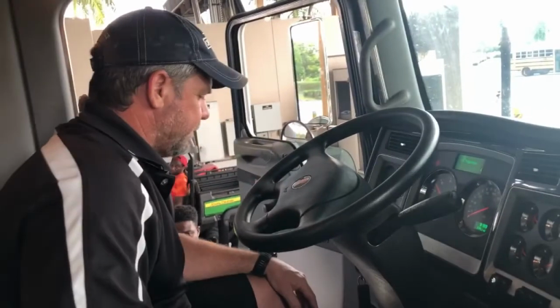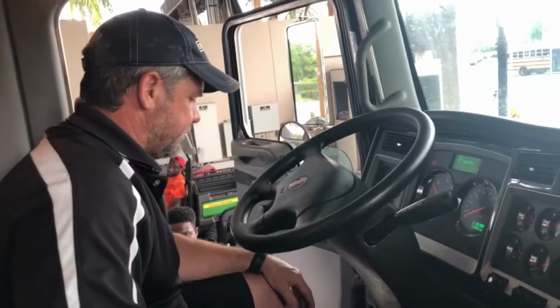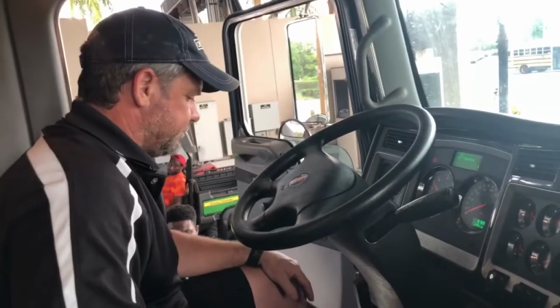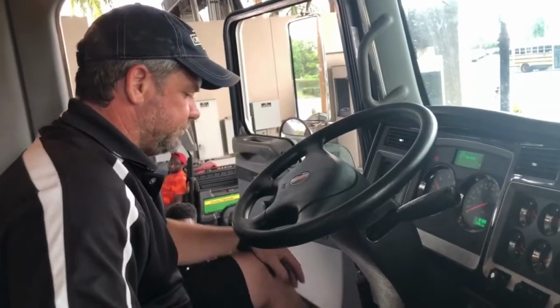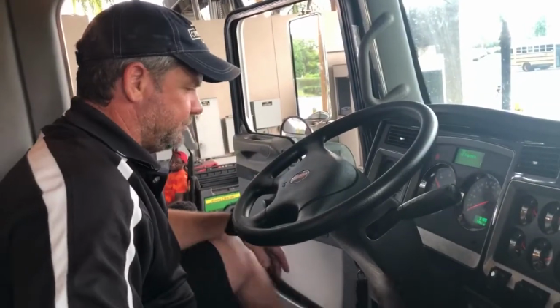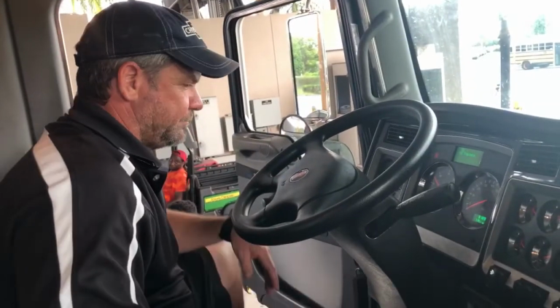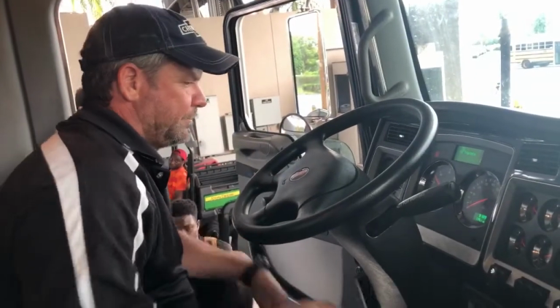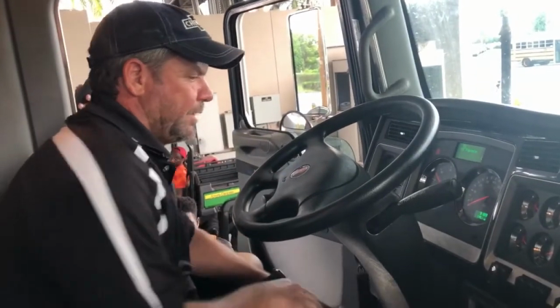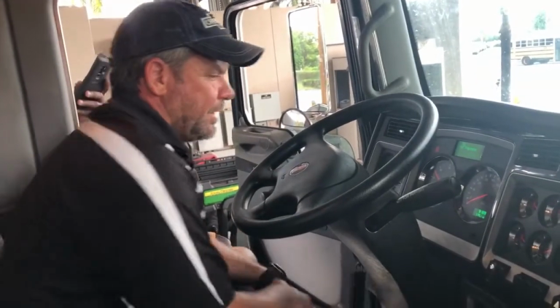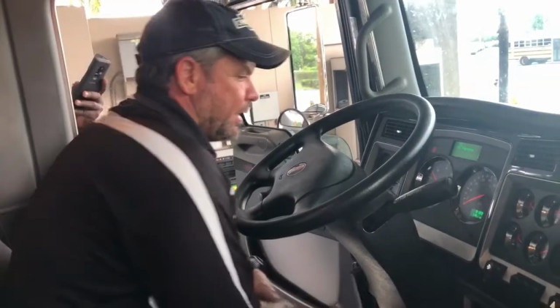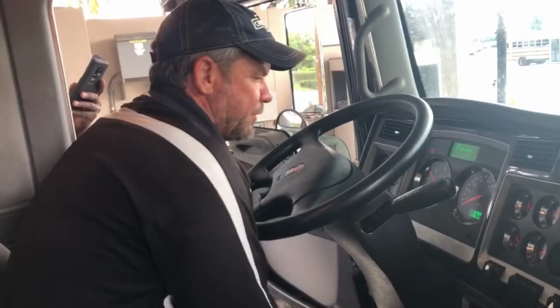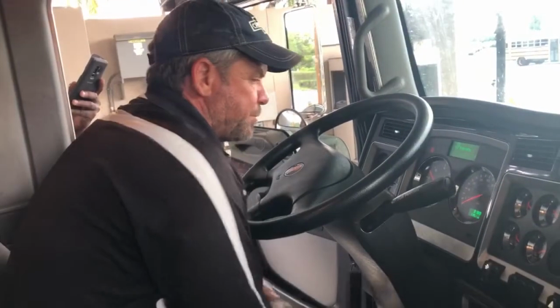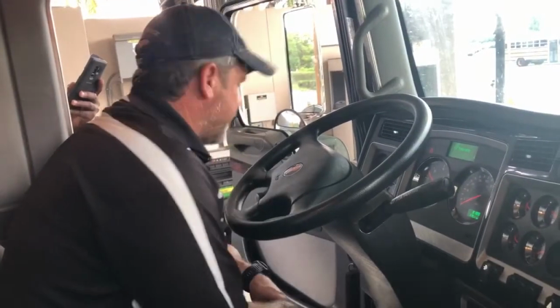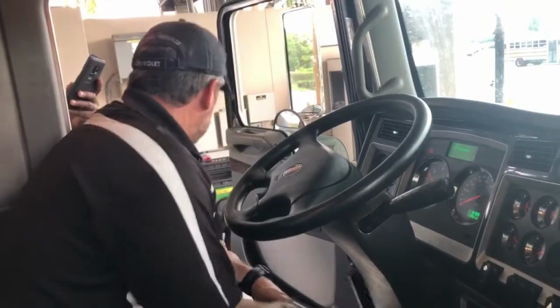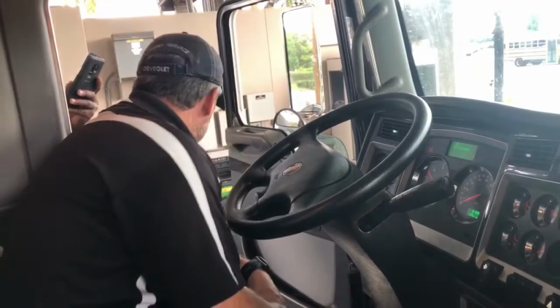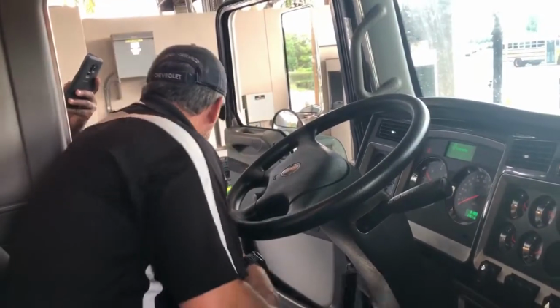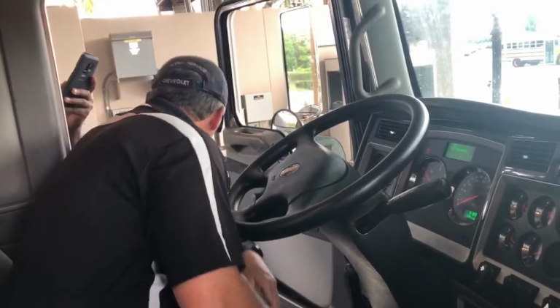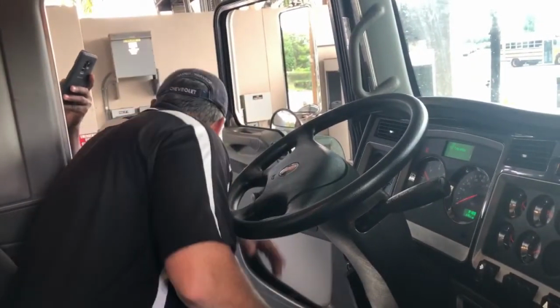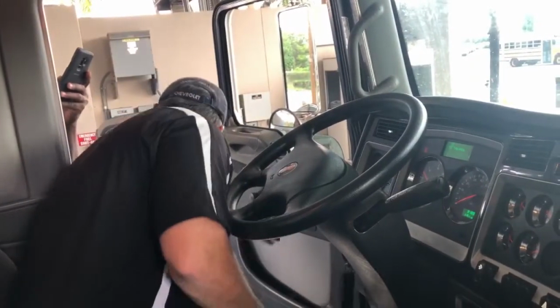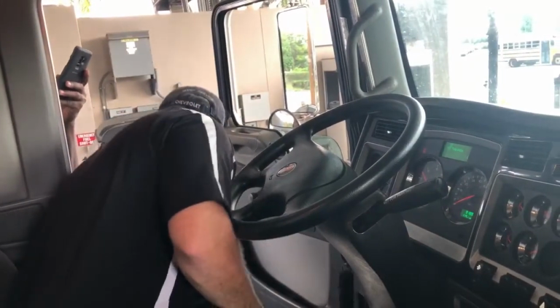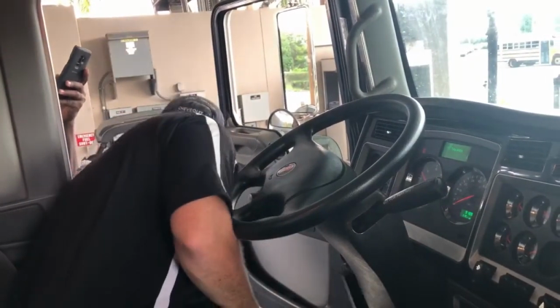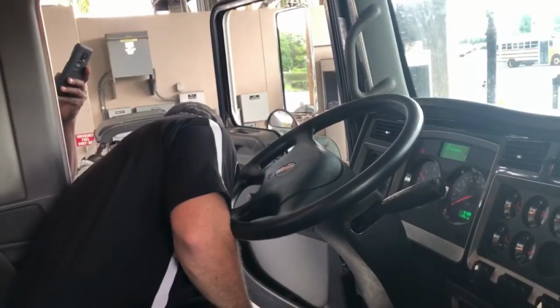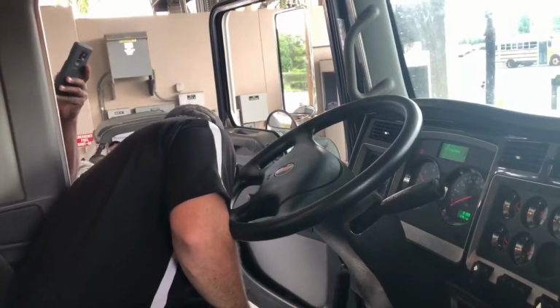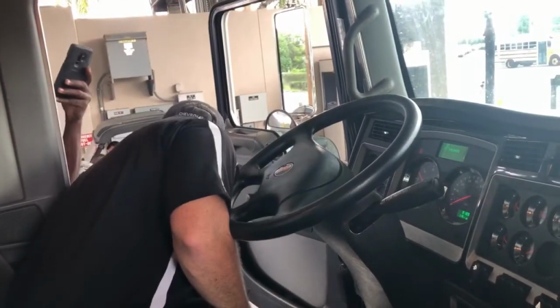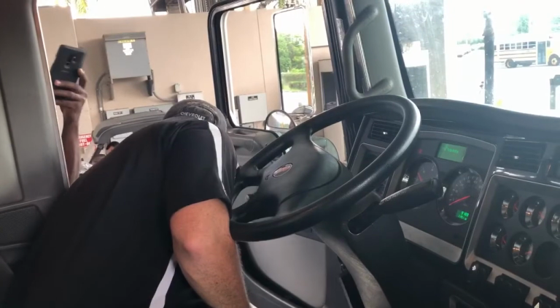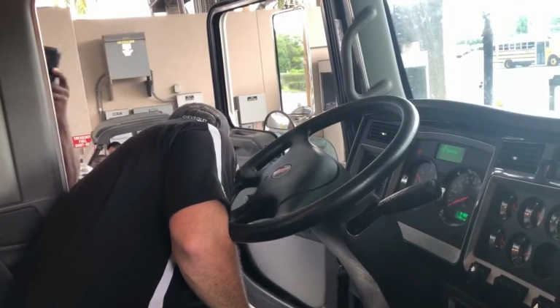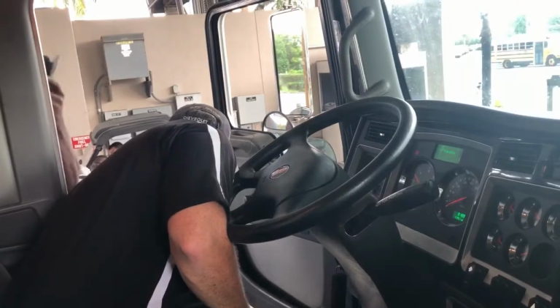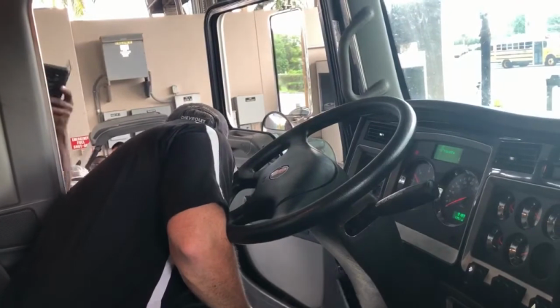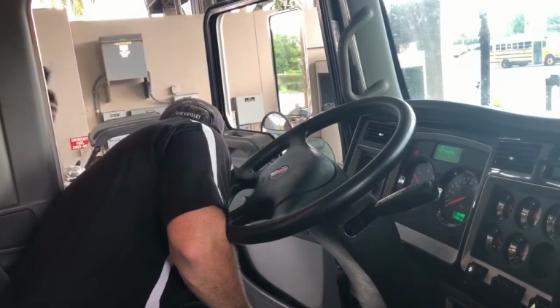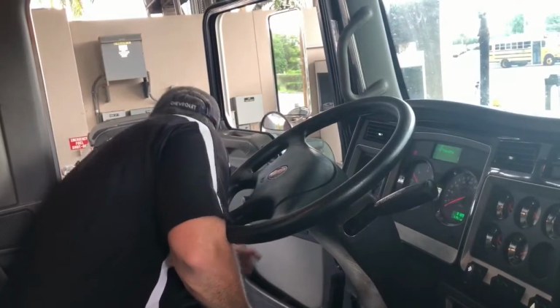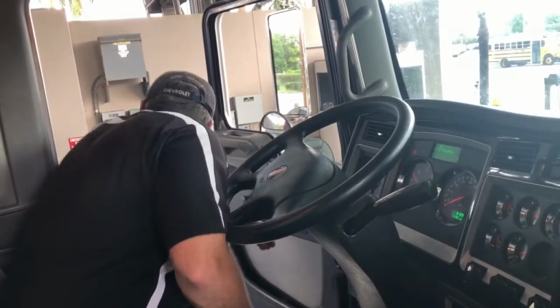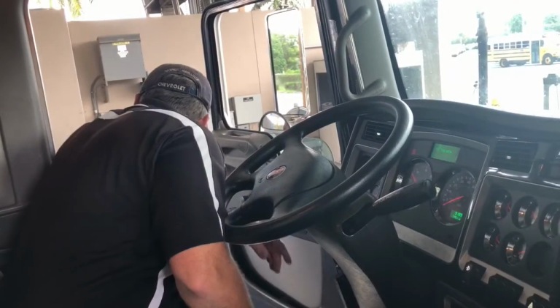At this point, I'm going to un-chock the front wheel of the tractor.